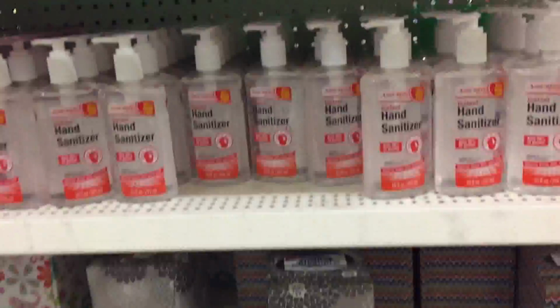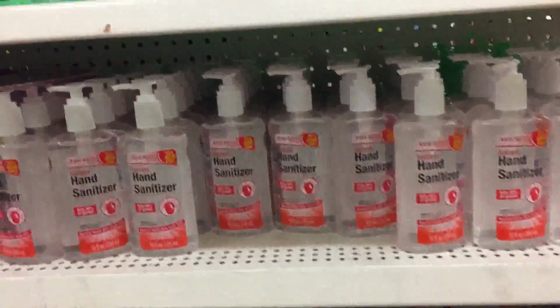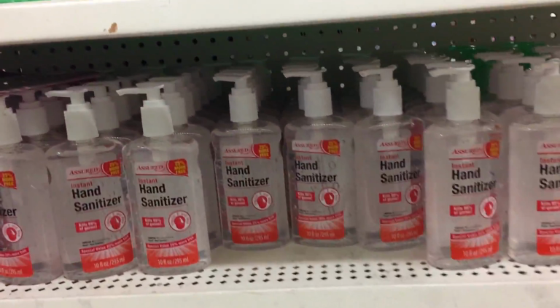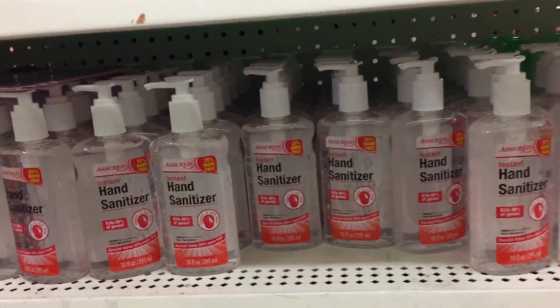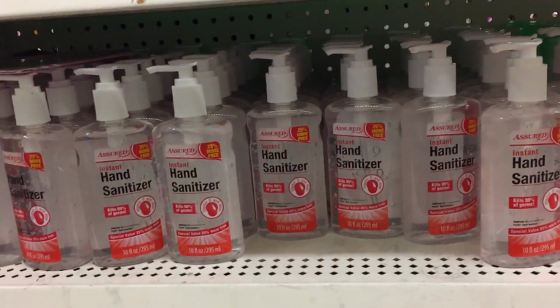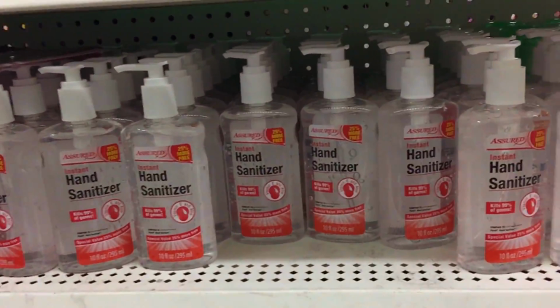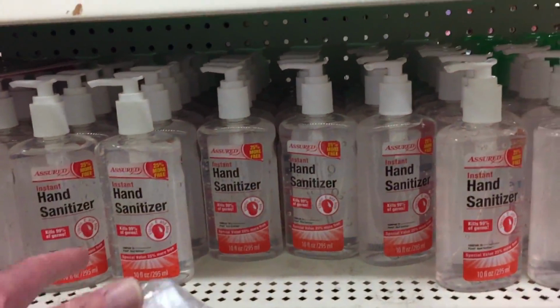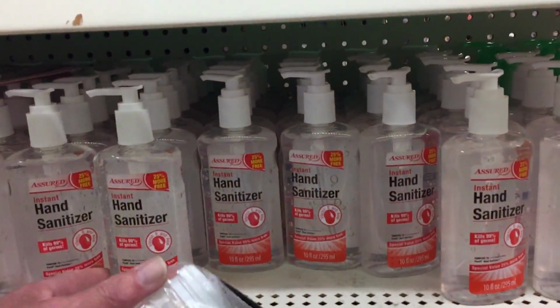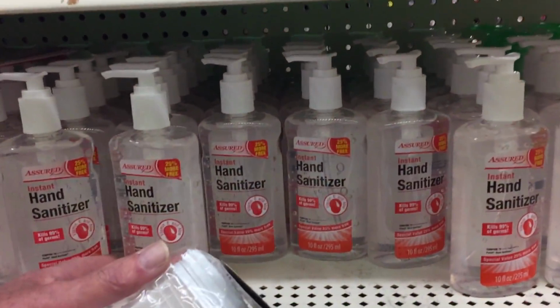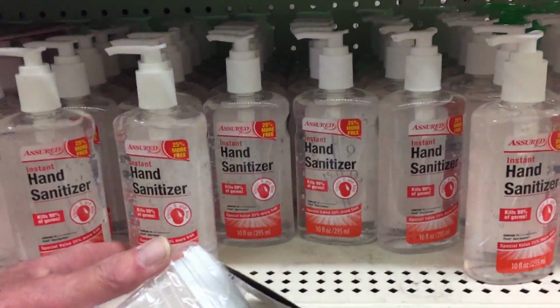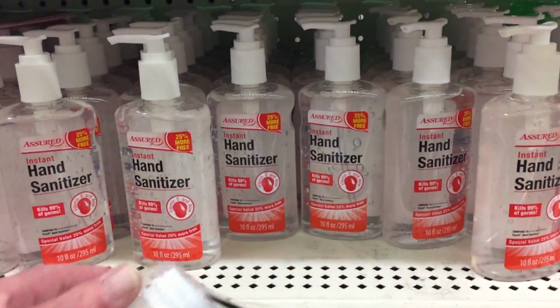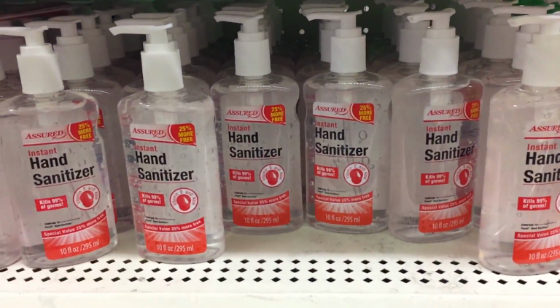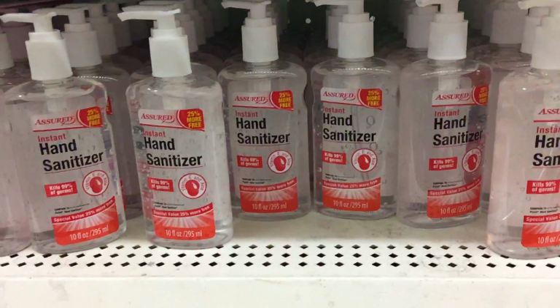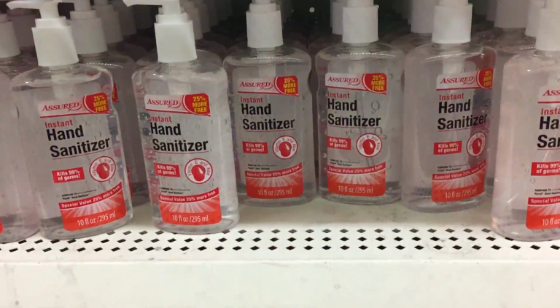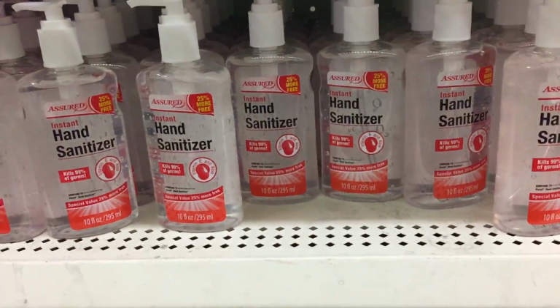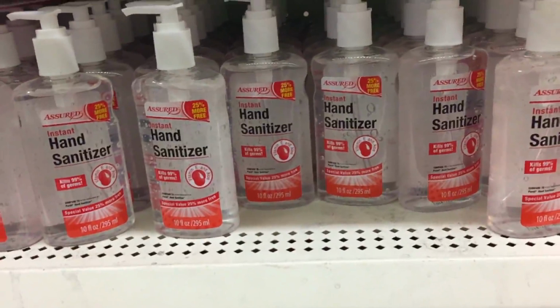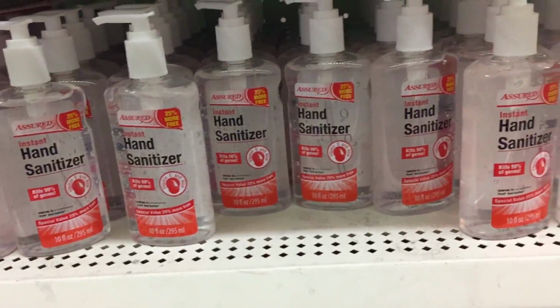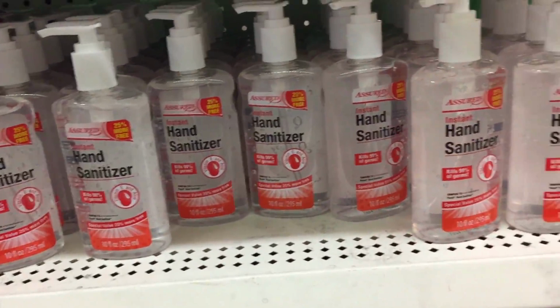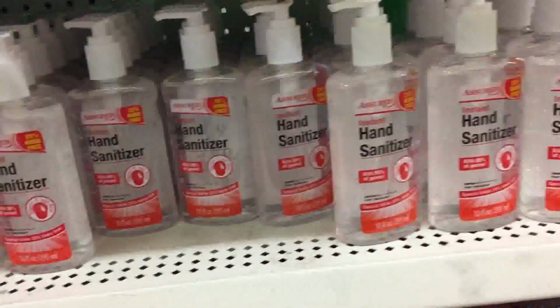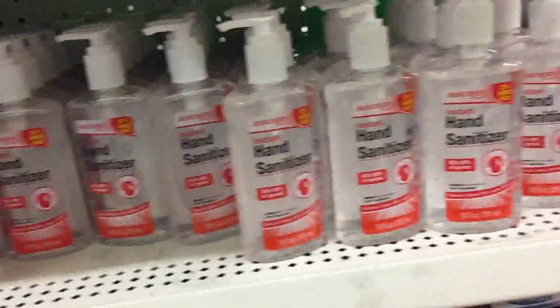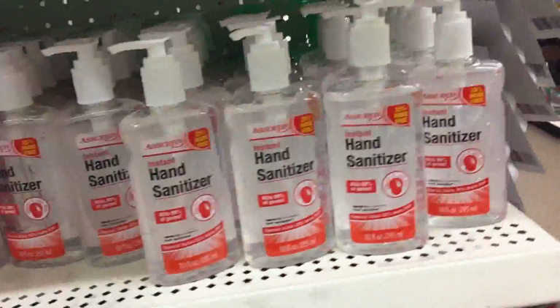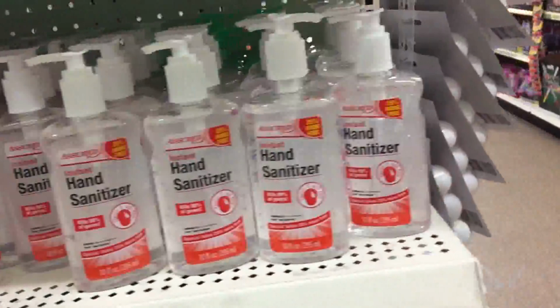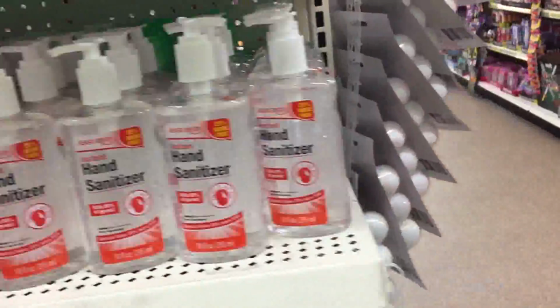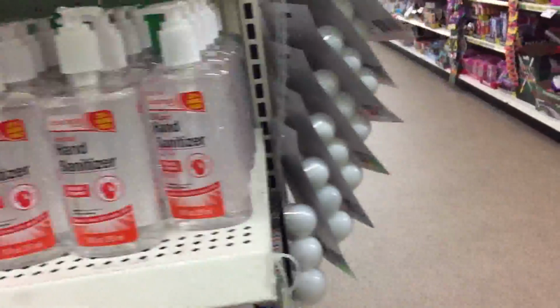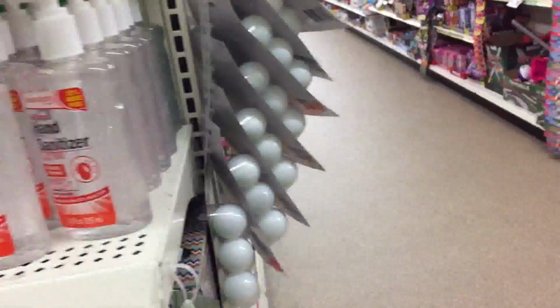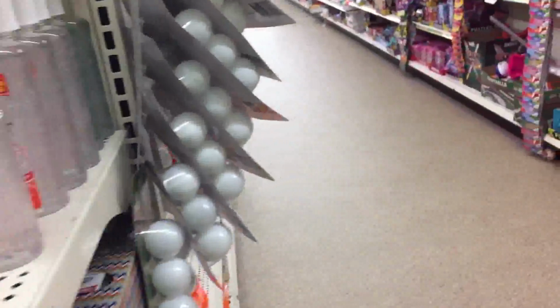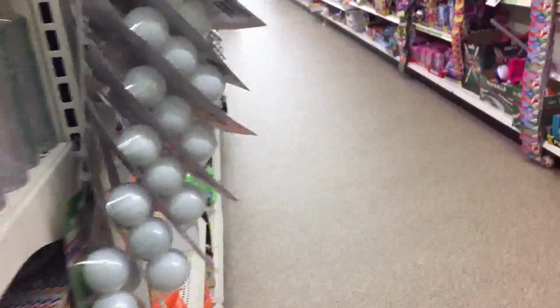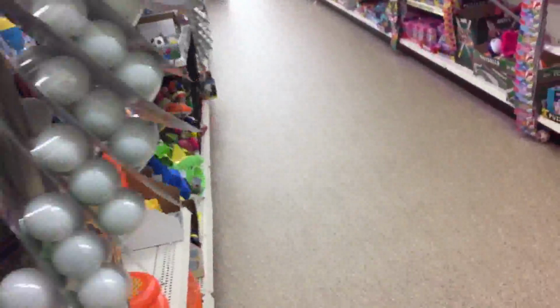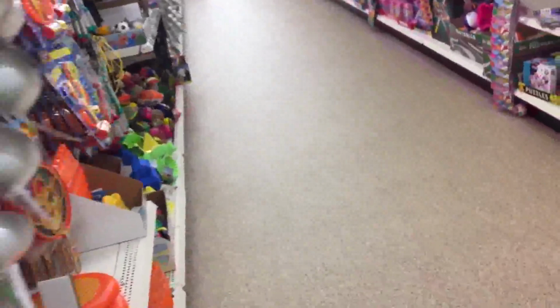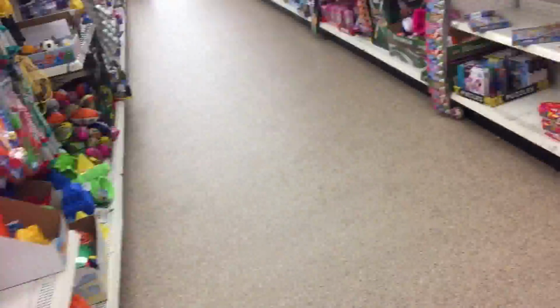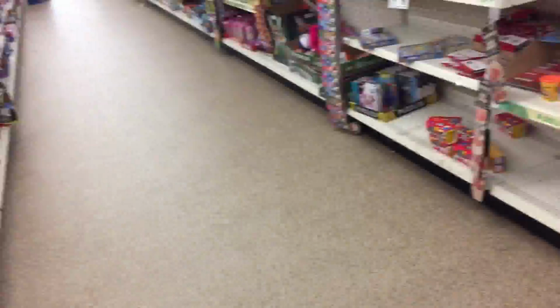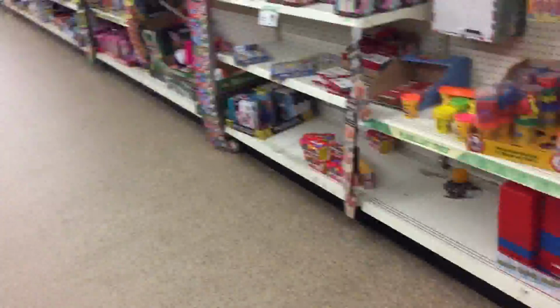Hand sanitizer in large containers, just a dollar. Excellent value - excellent, excellent value.